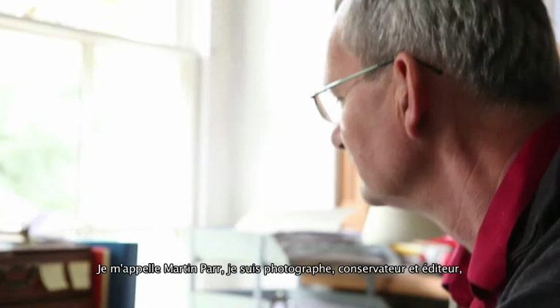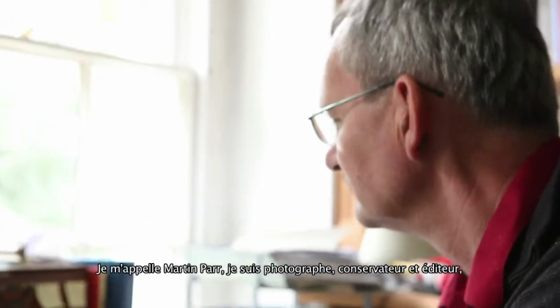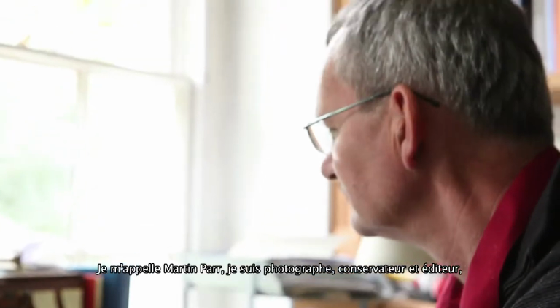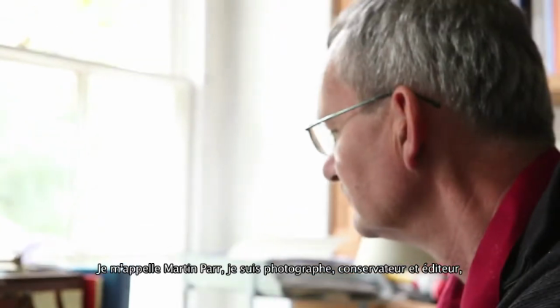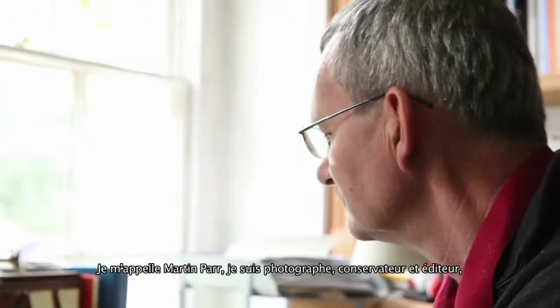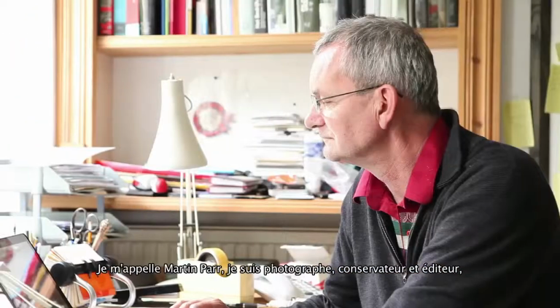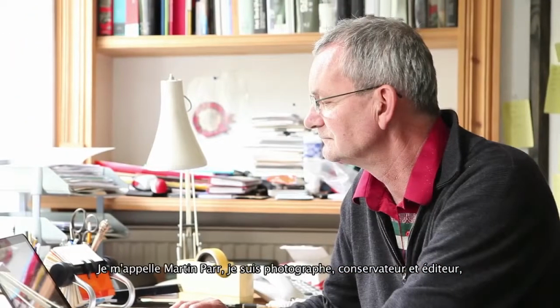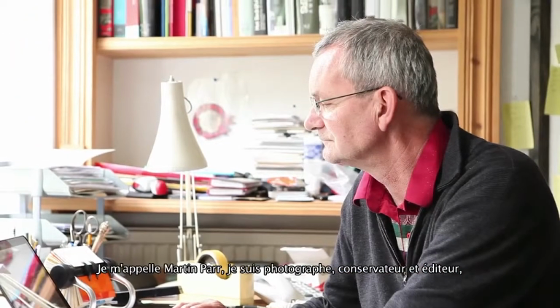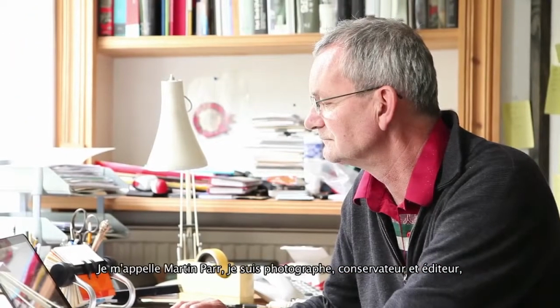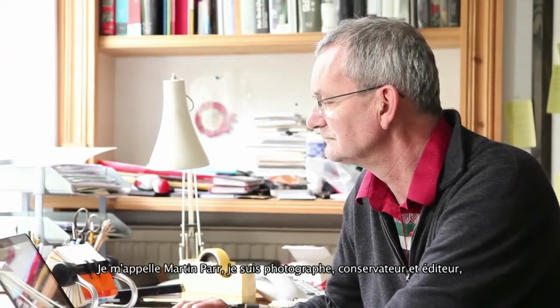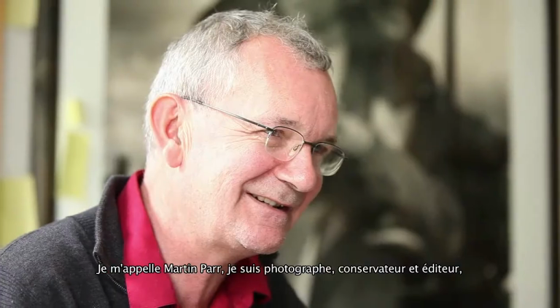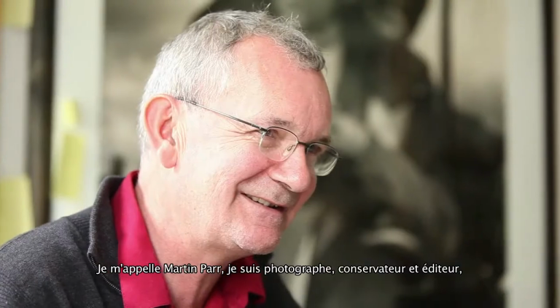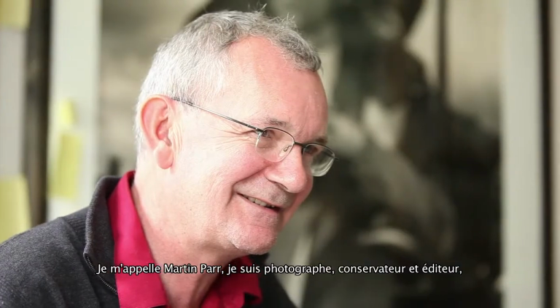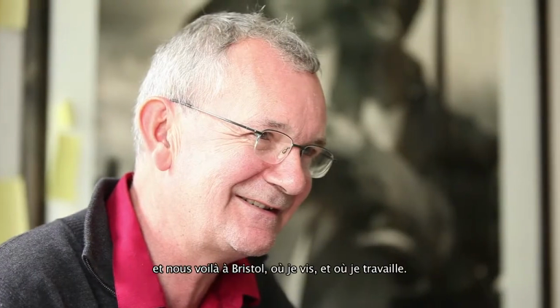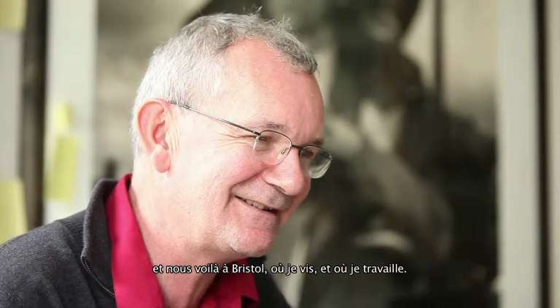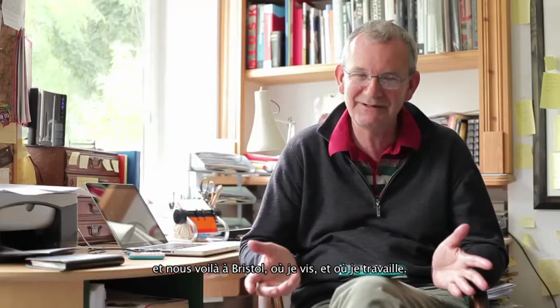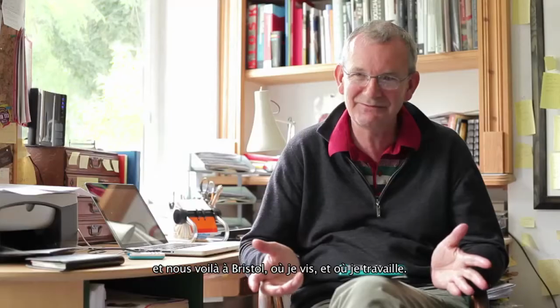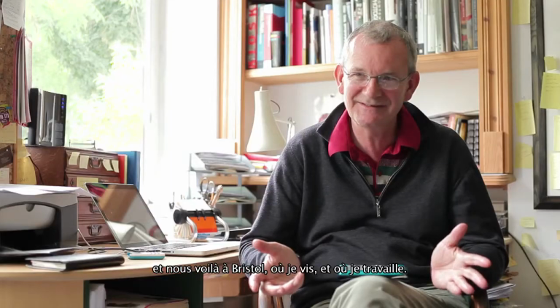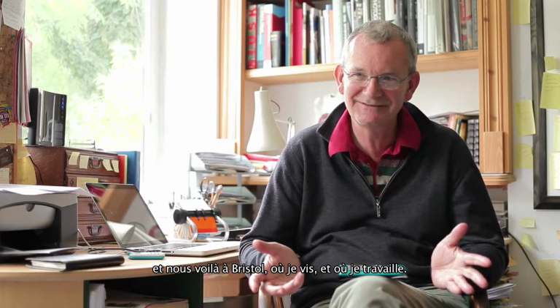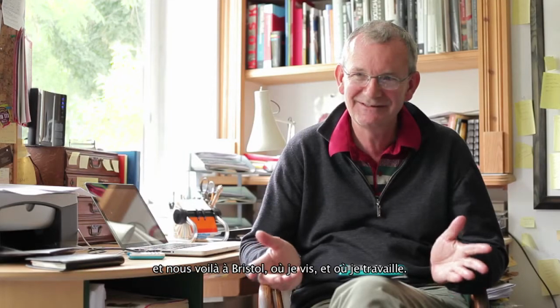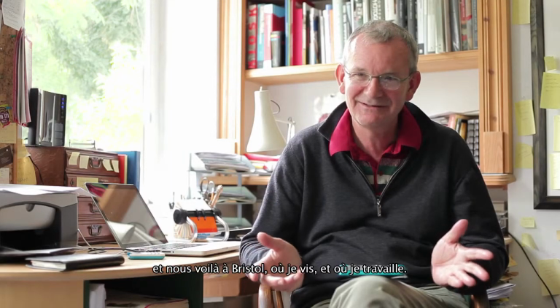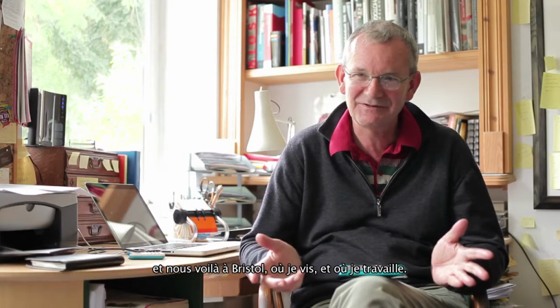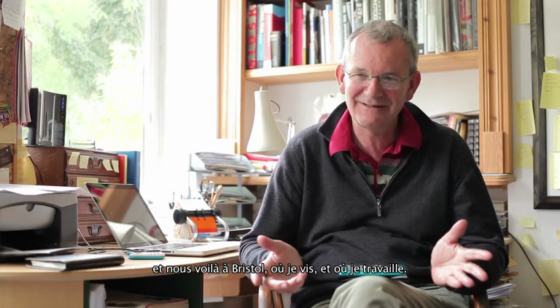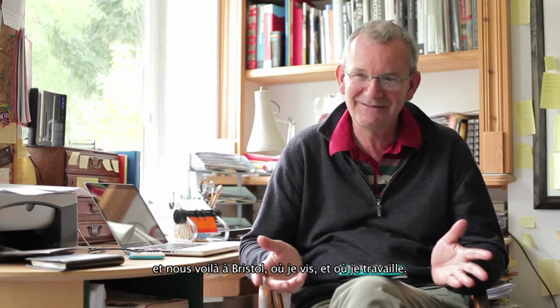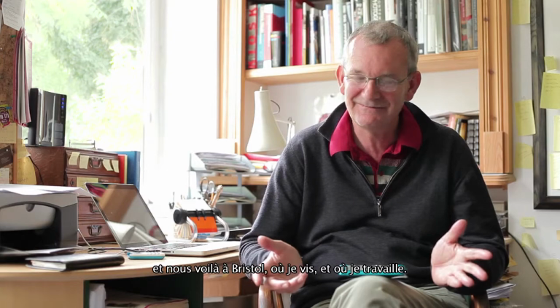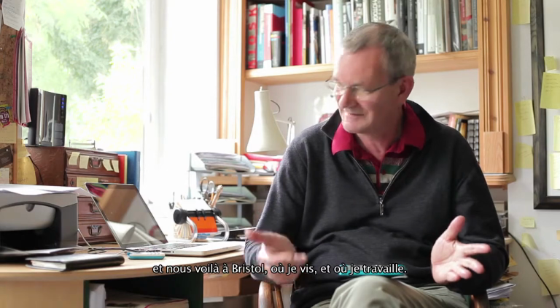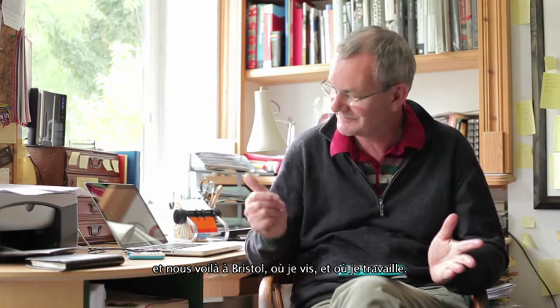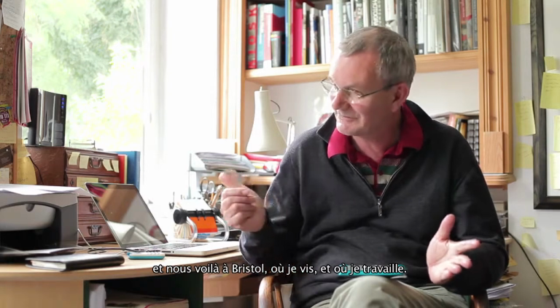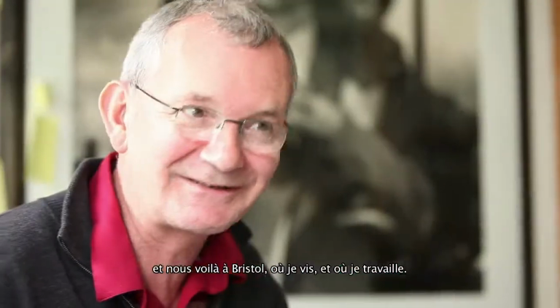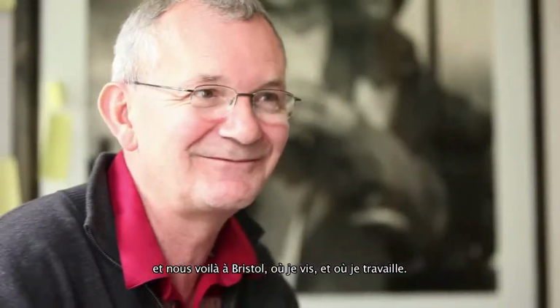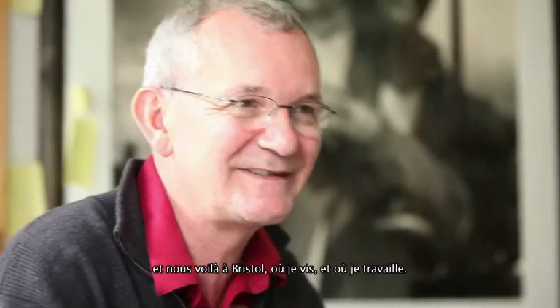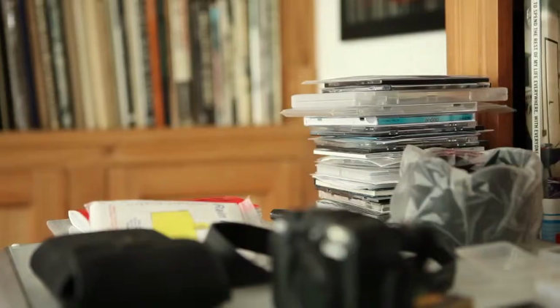My name is Martin Pine, a photographer, a curator, and an editor, and here we are in Bristol, which is where I live, and this is where I work, from this desk.